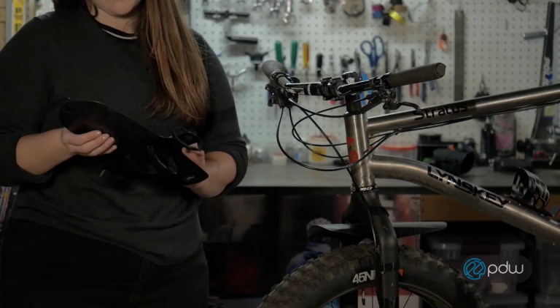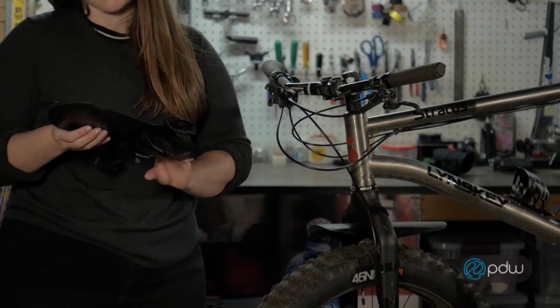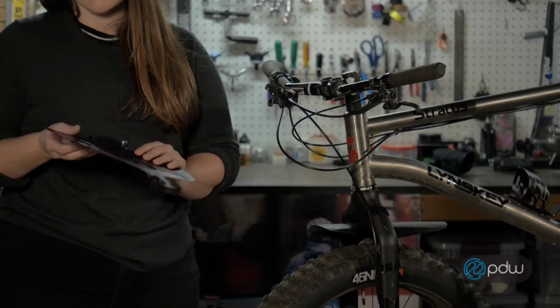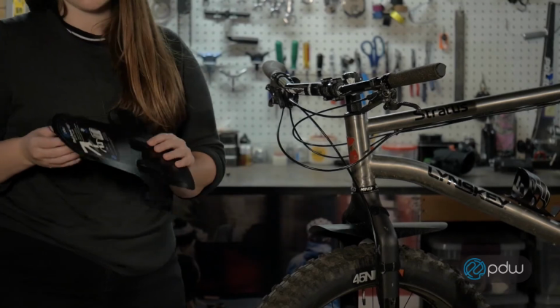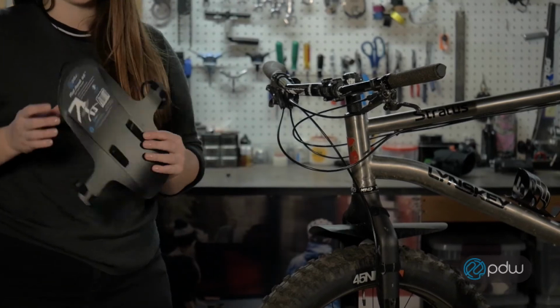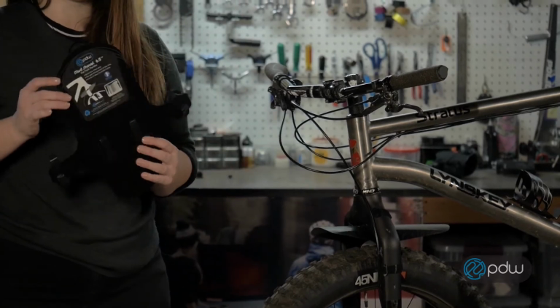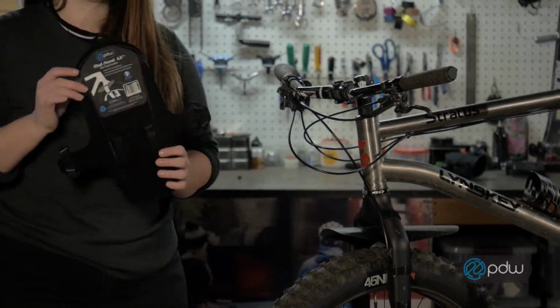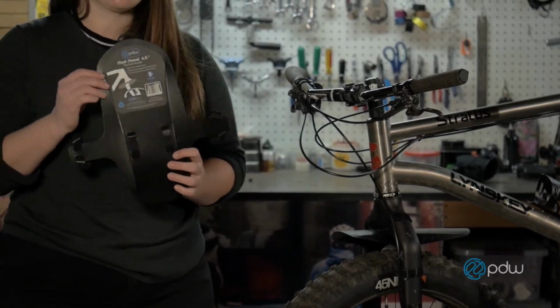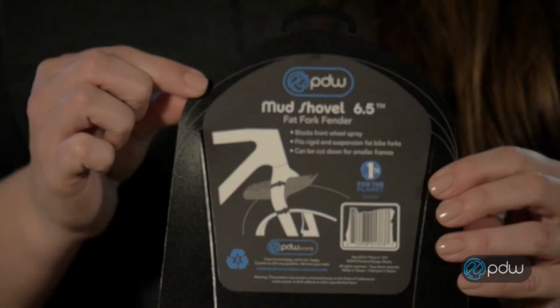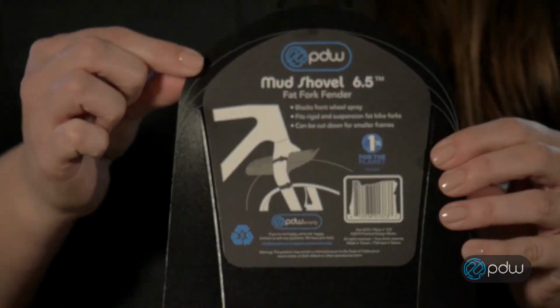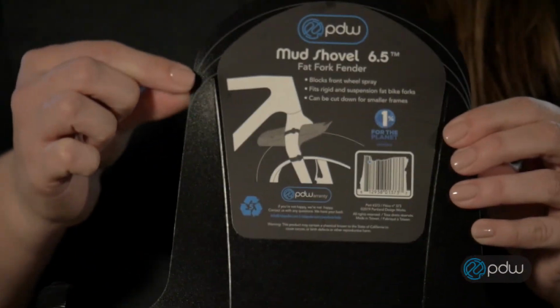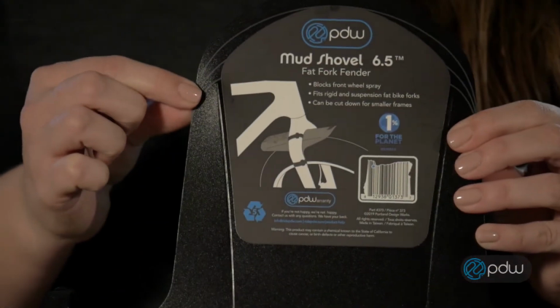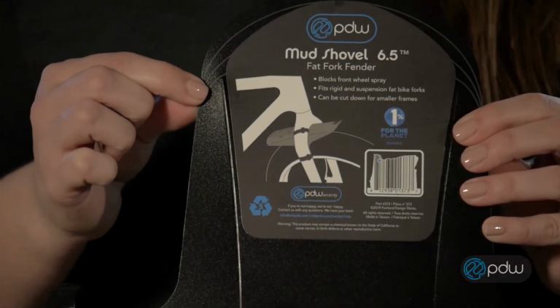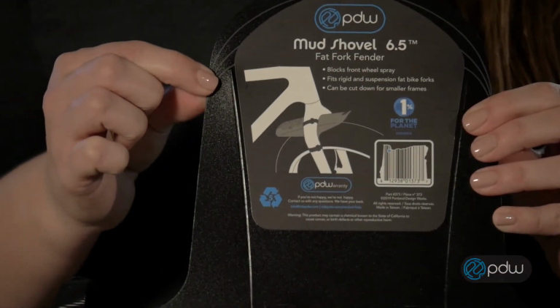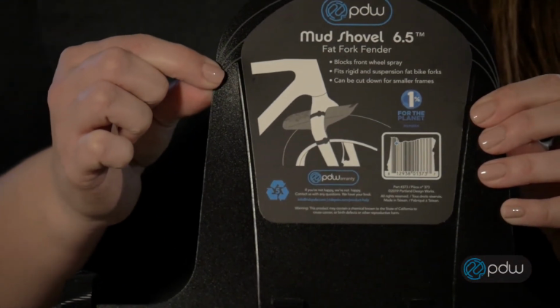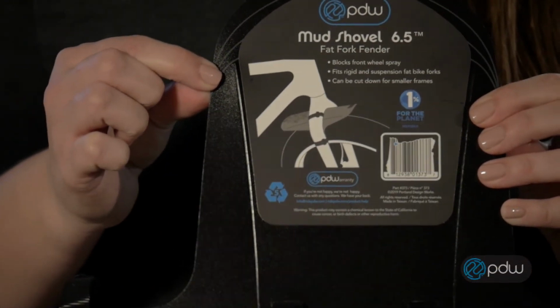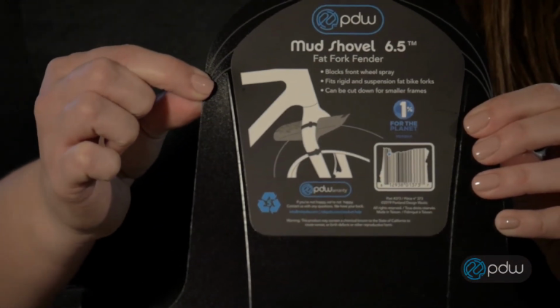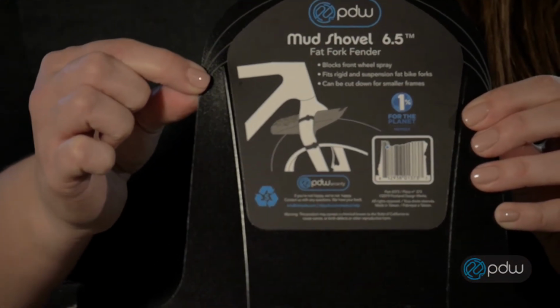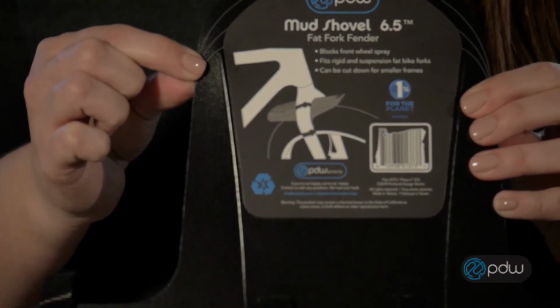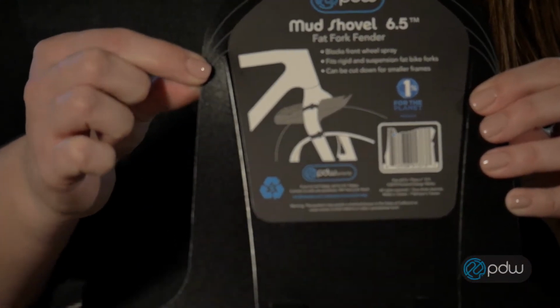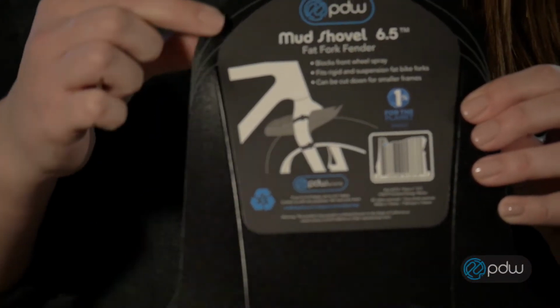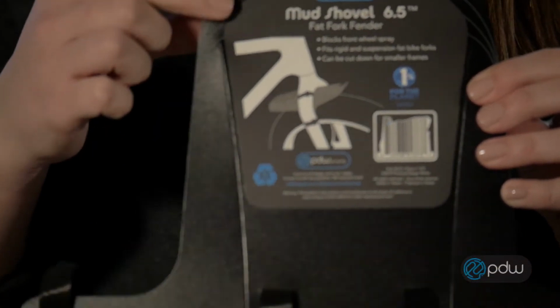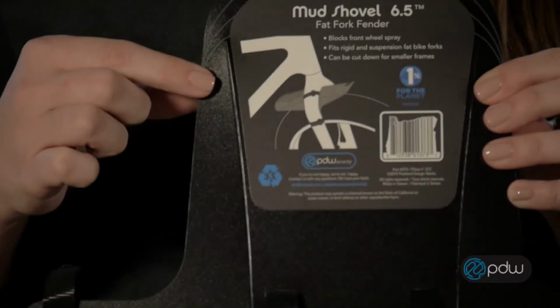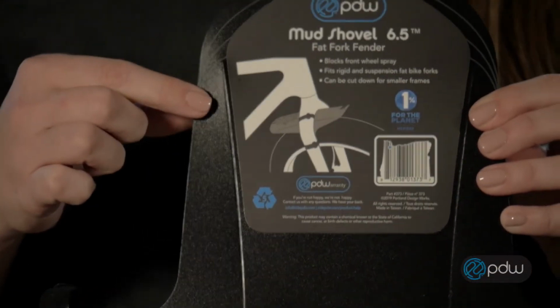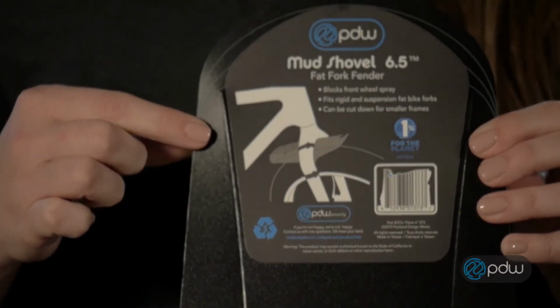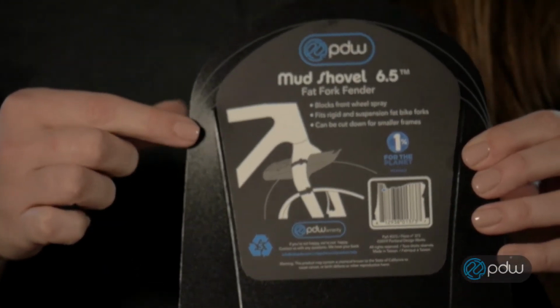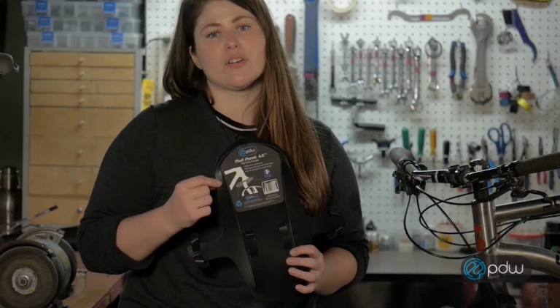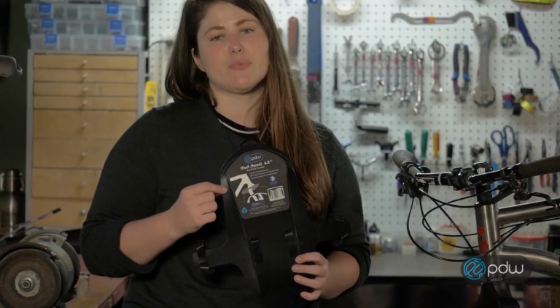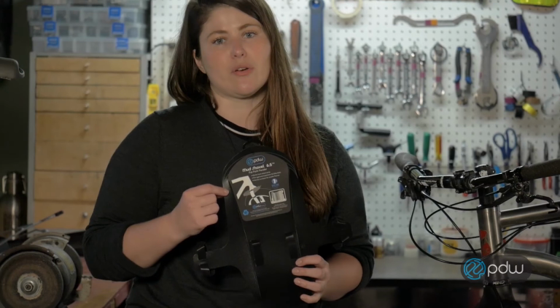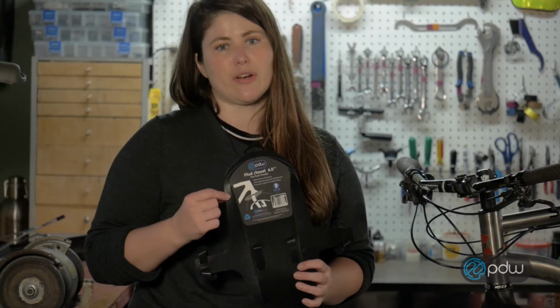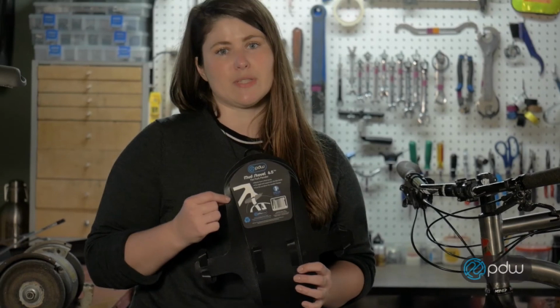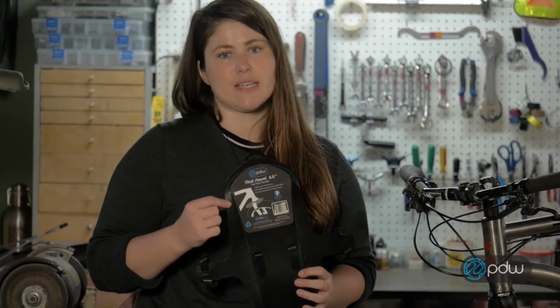You'll also notice along the back of the fender there's easy guidelines if you need to cut down your fender for a smaller frame size.